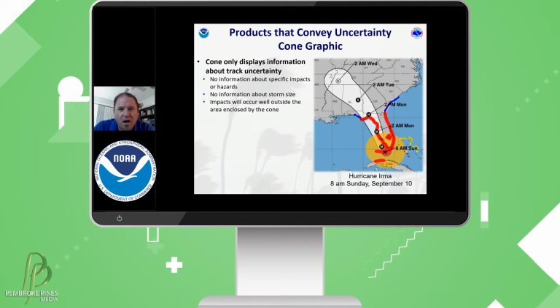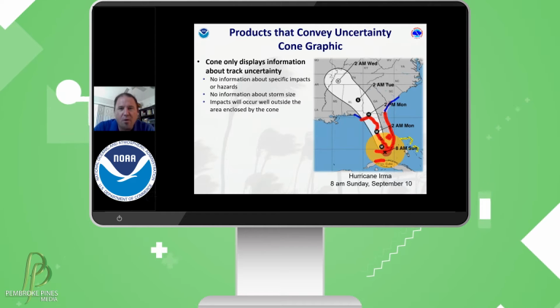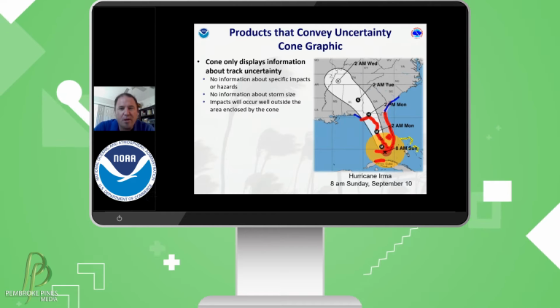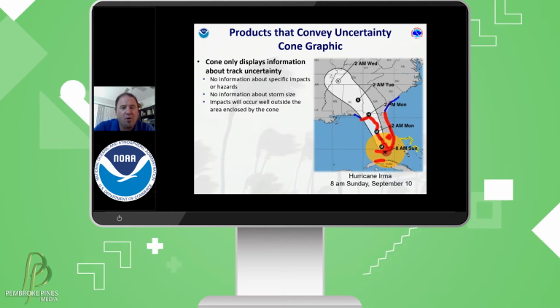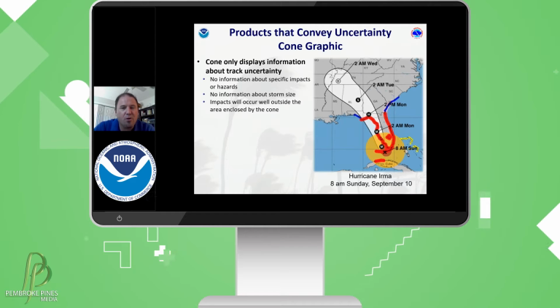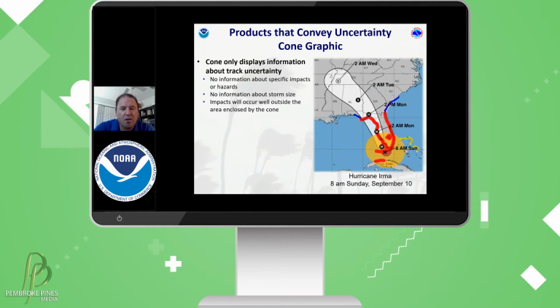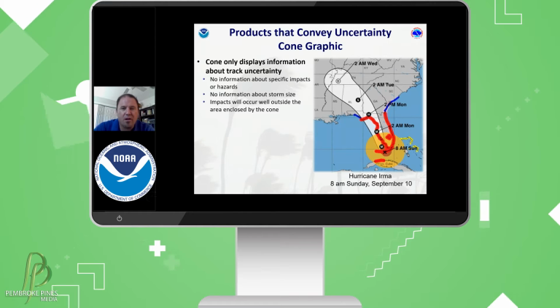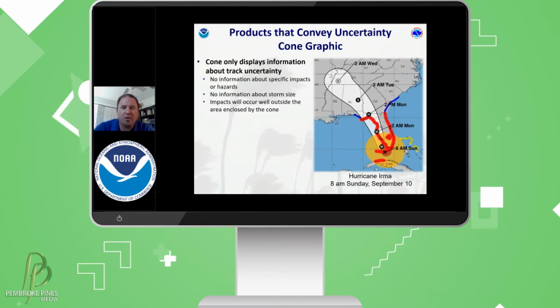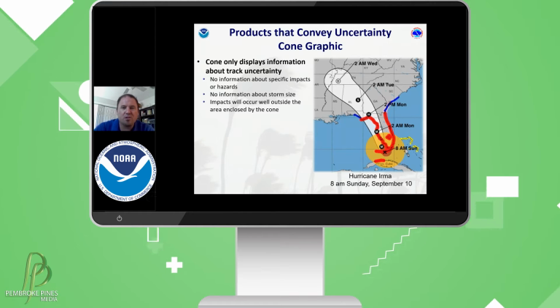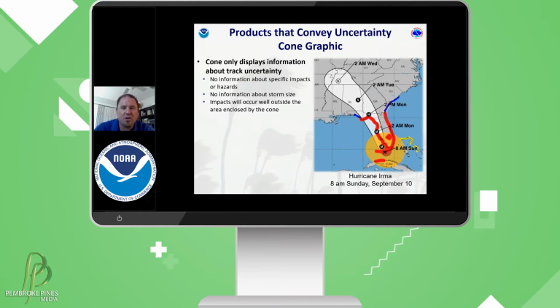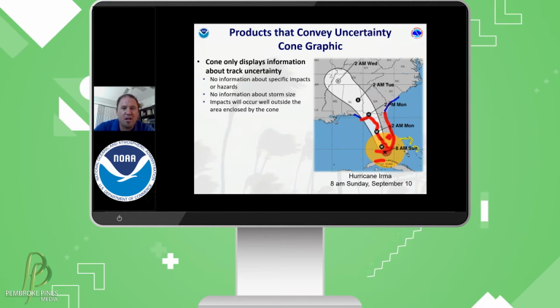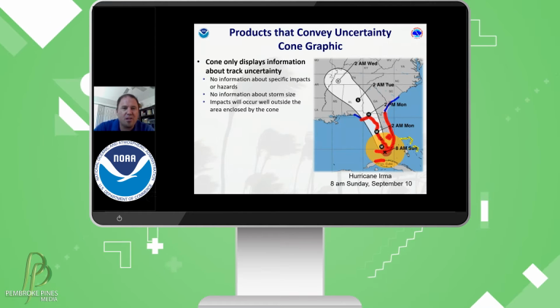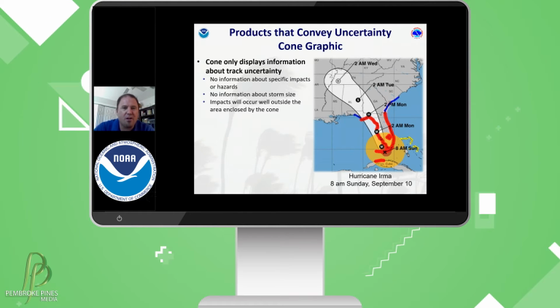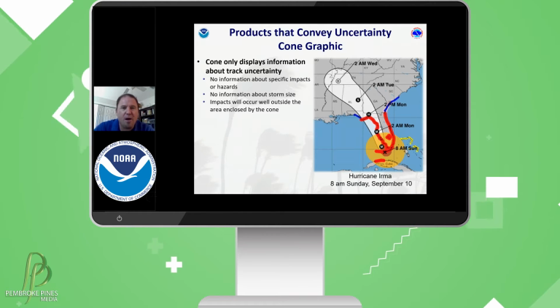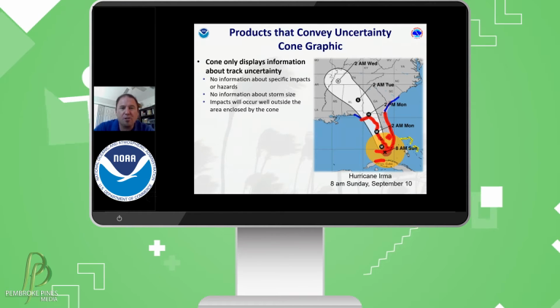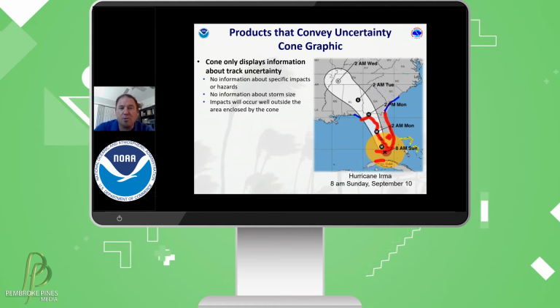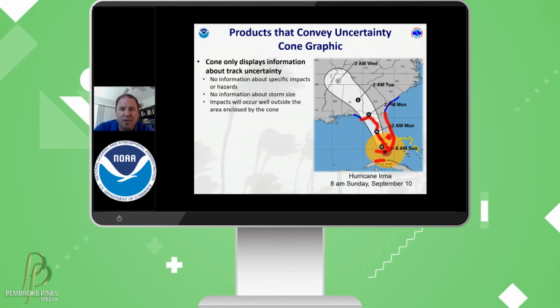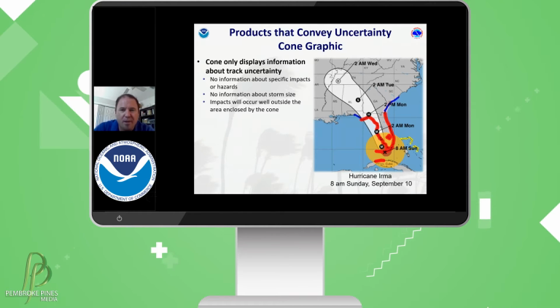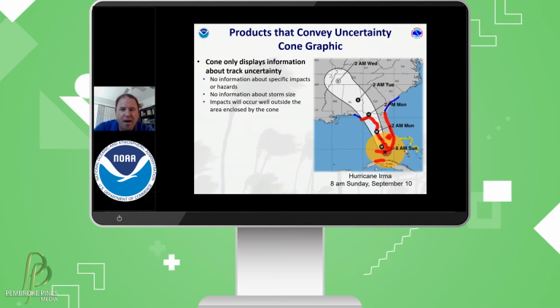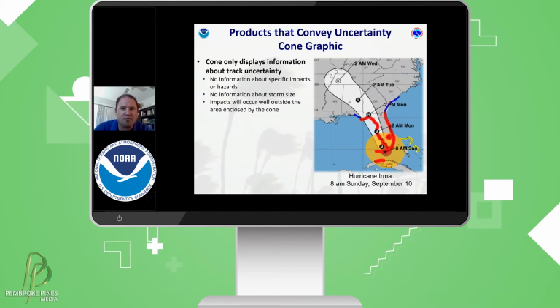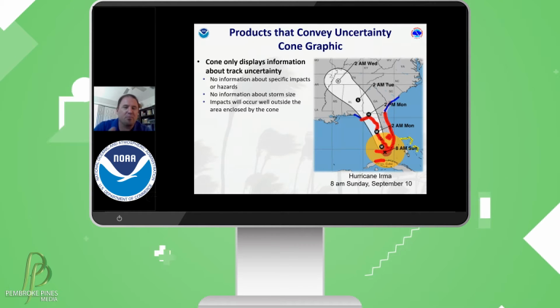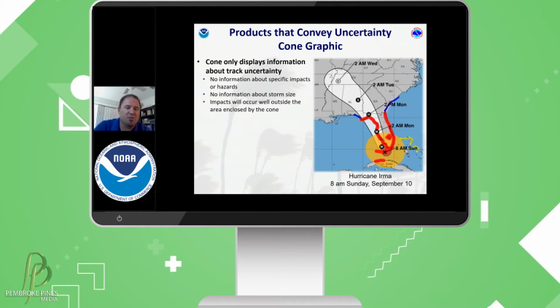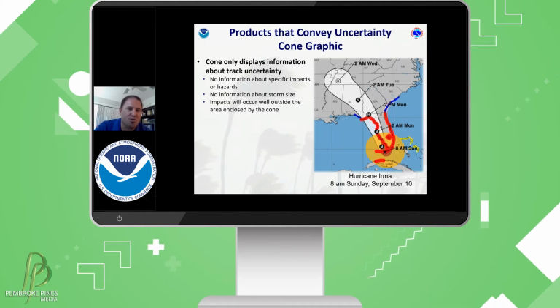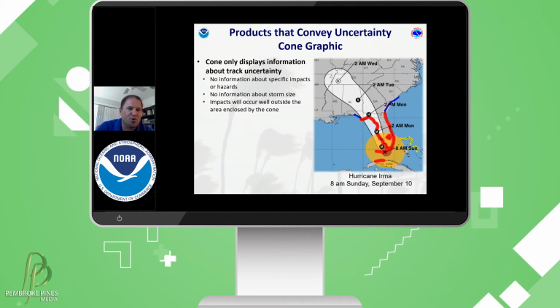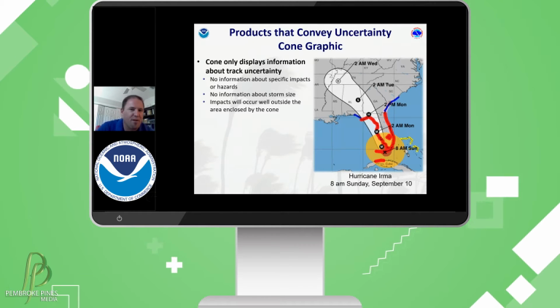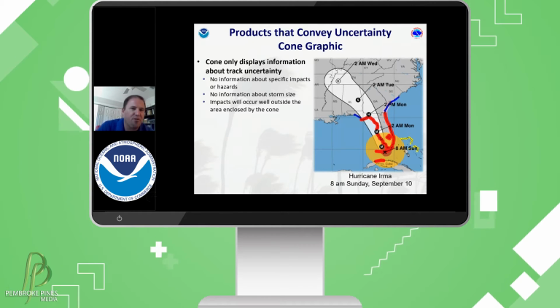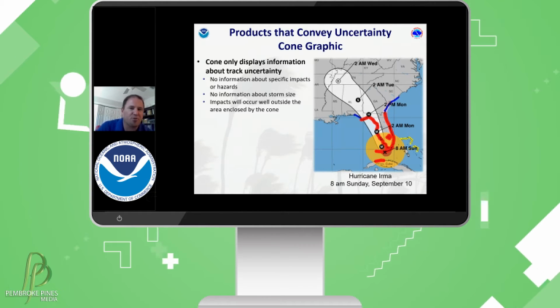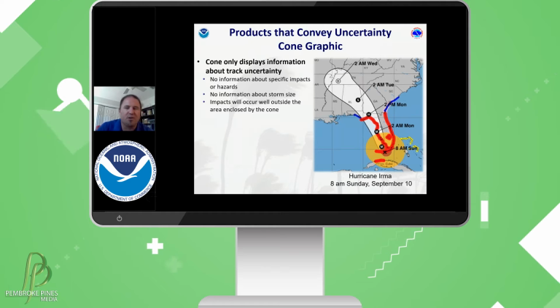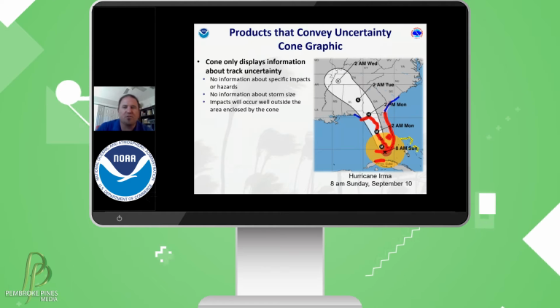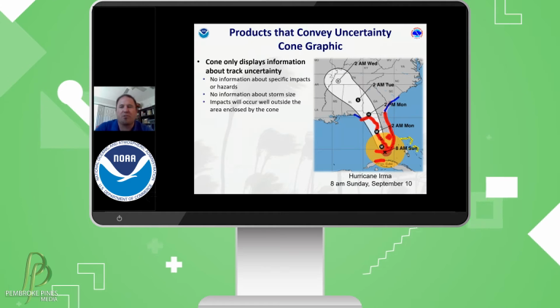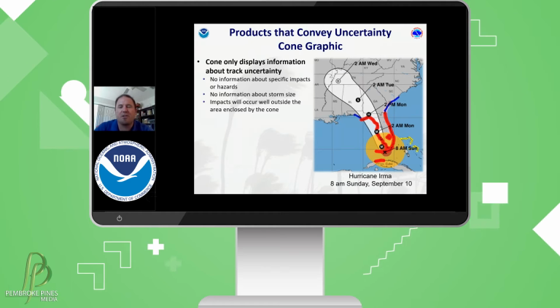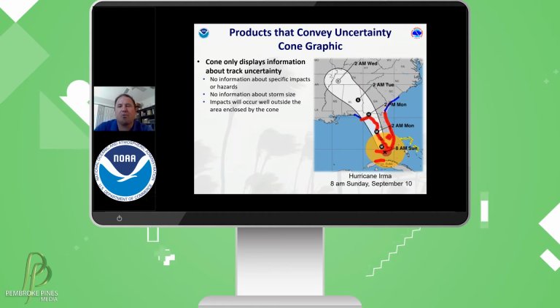We don't illustrate anything about specific impacts, whether it be surge, rainfall, or tornadoes, for example.